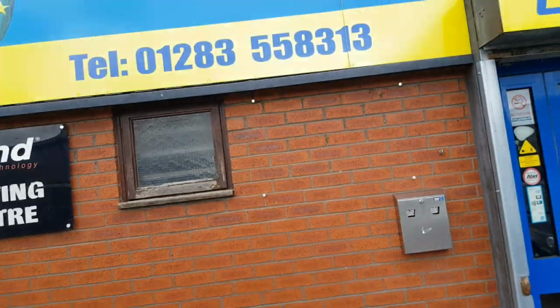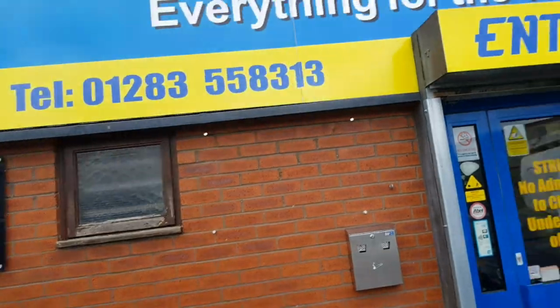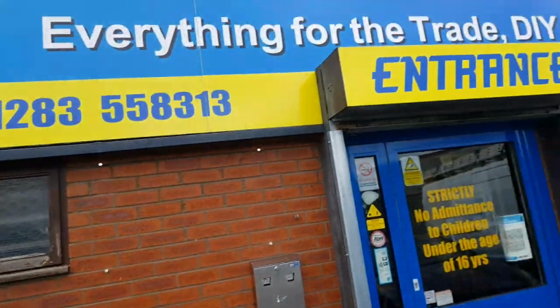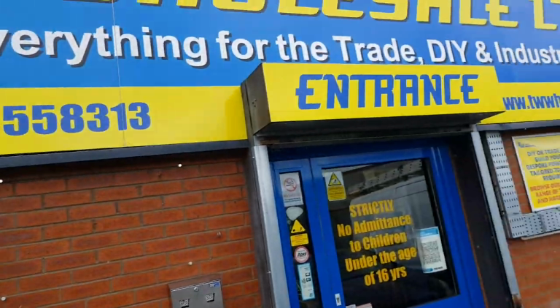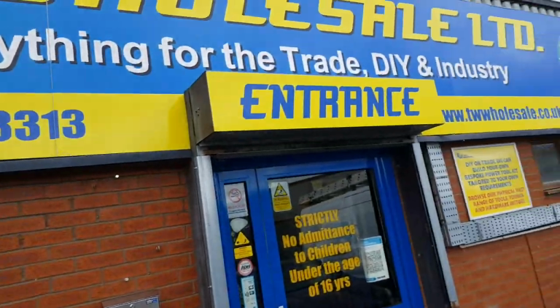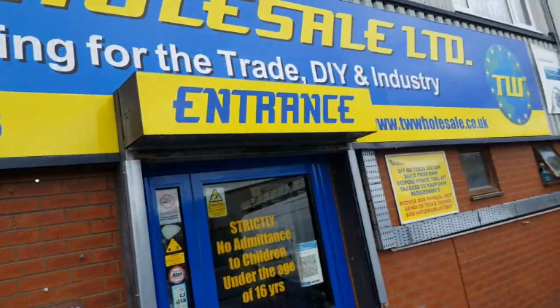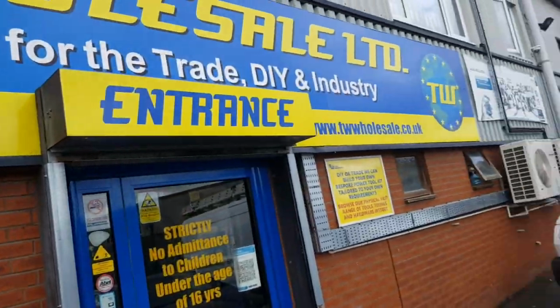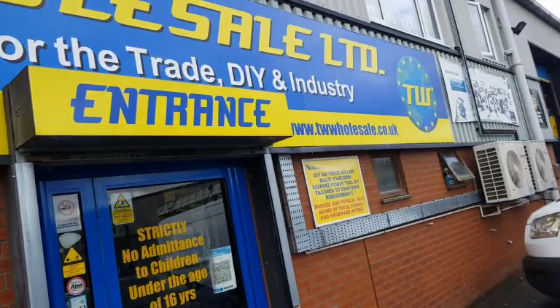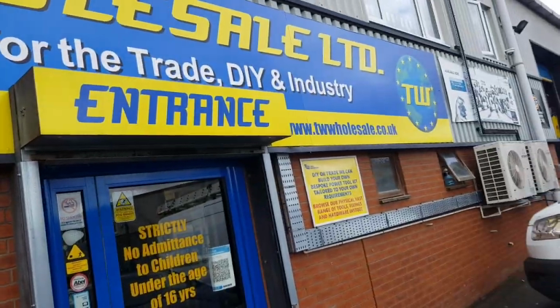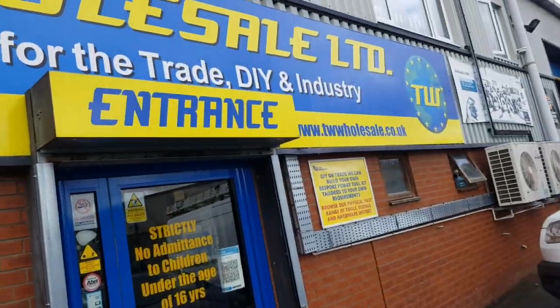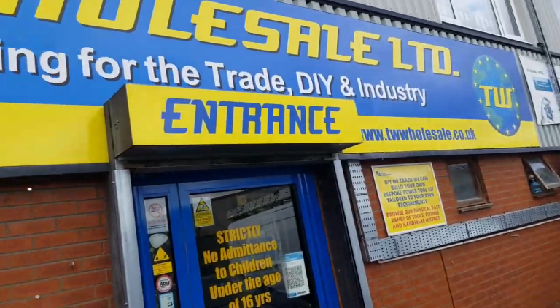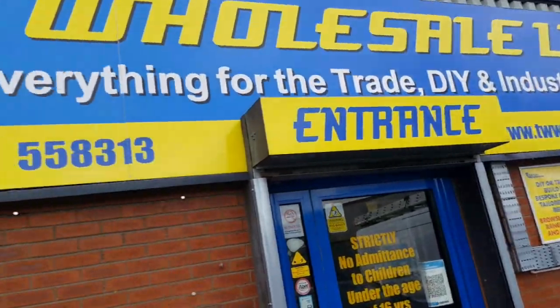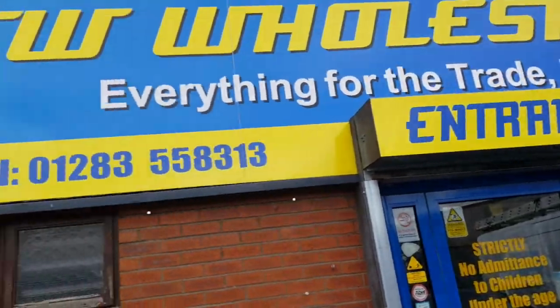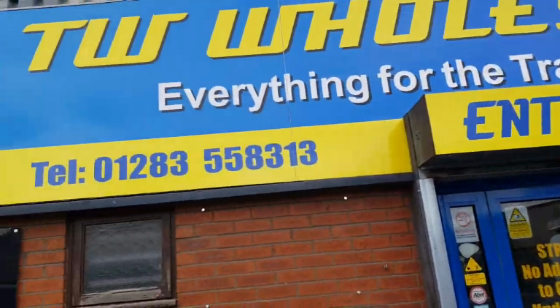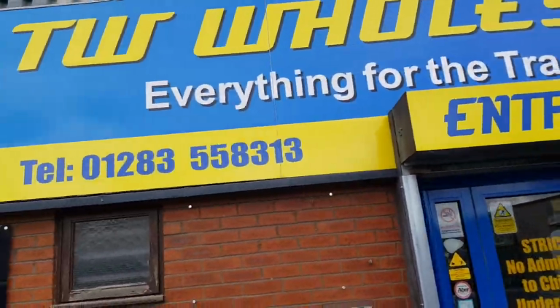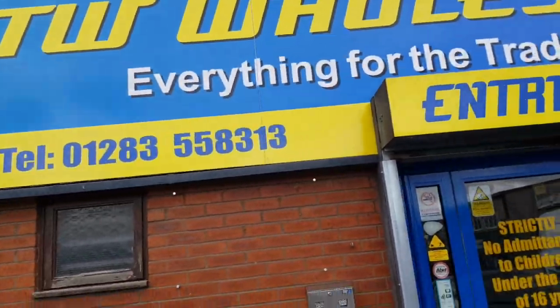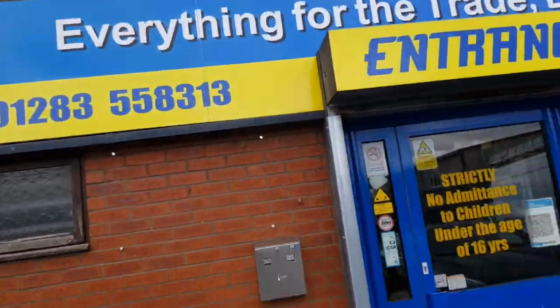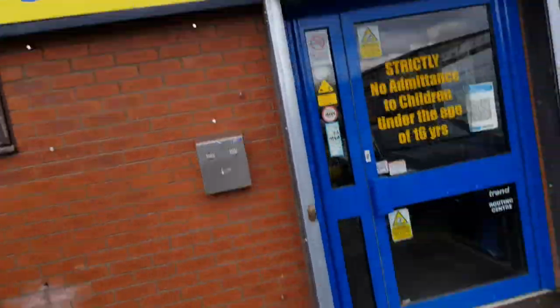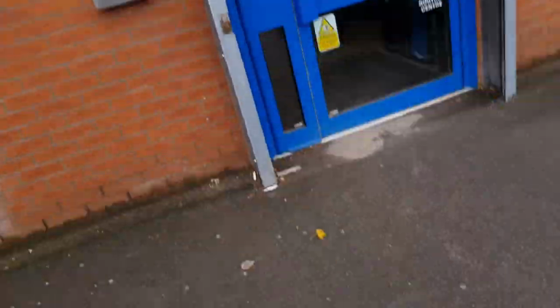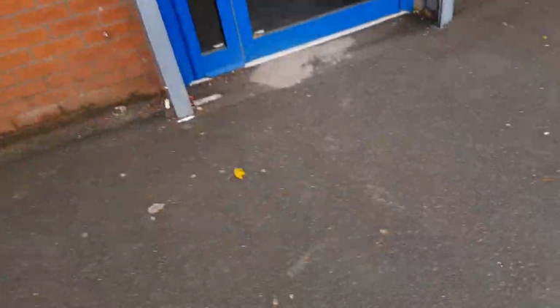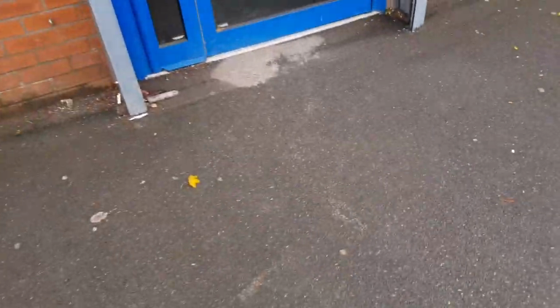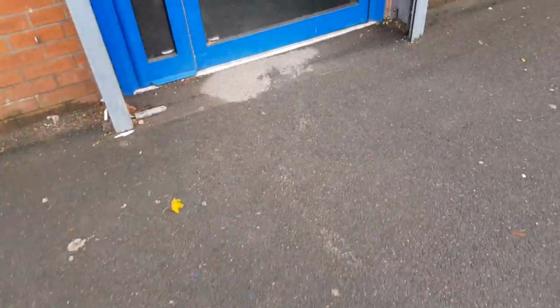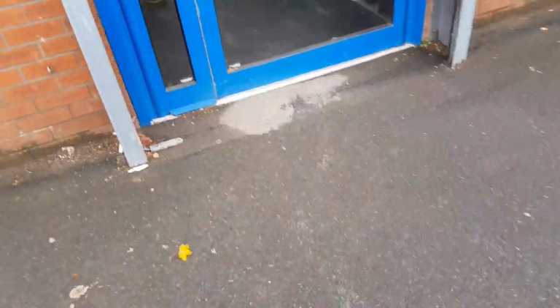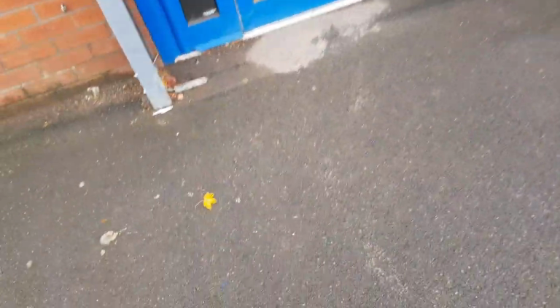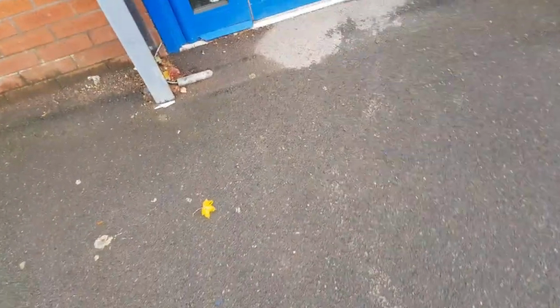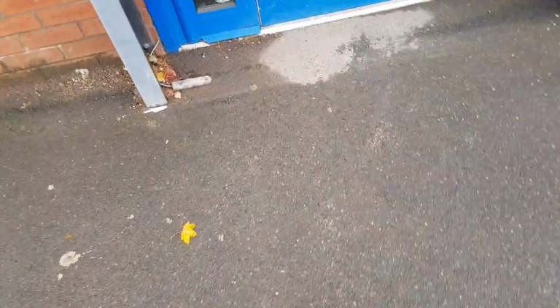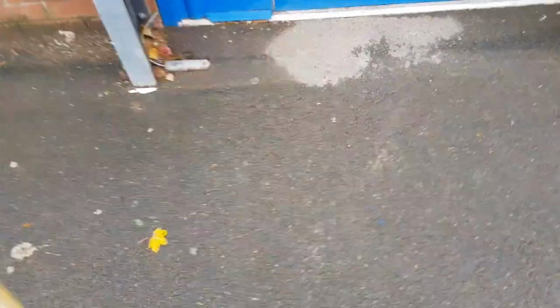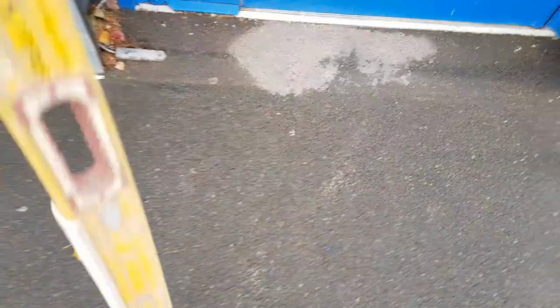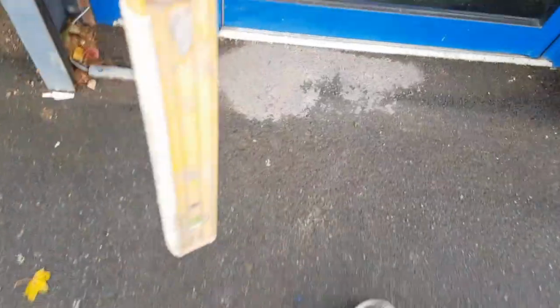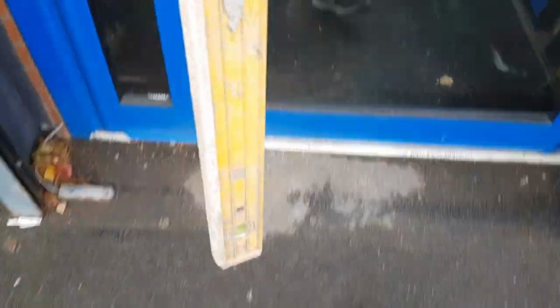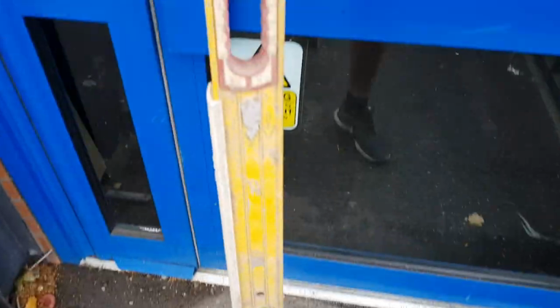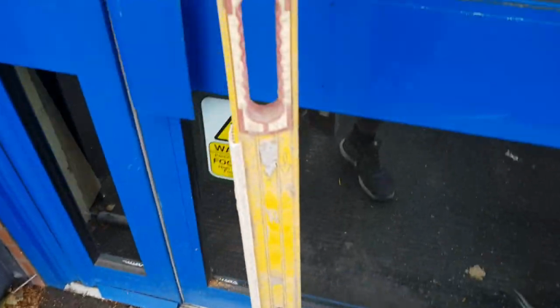It's a rain day and I'm at my favourite tool shop, TW in Swad. It is amazing. I'll show you what they've got inside.